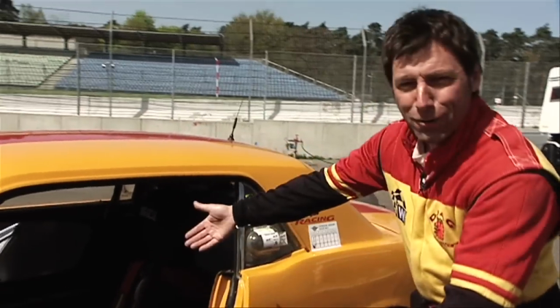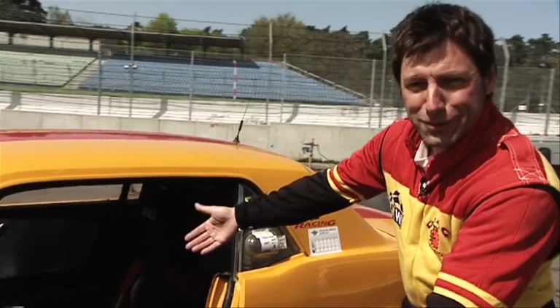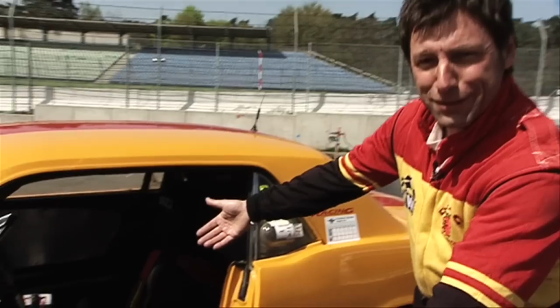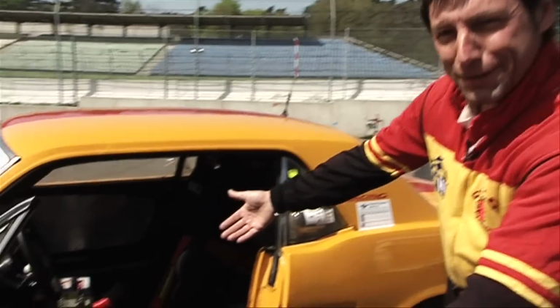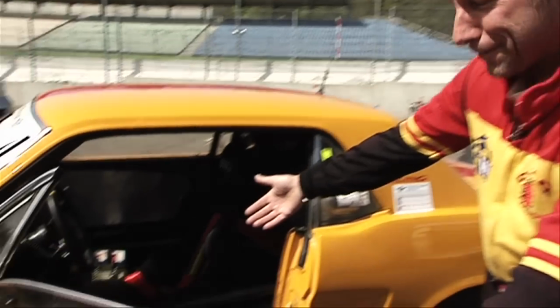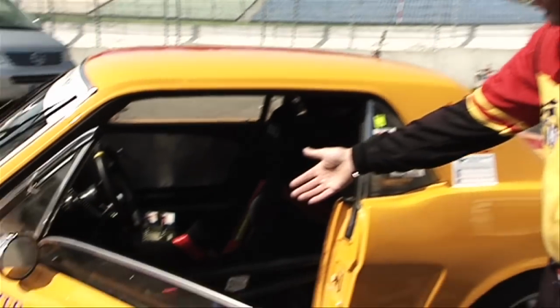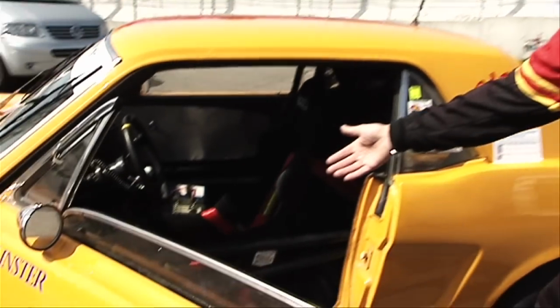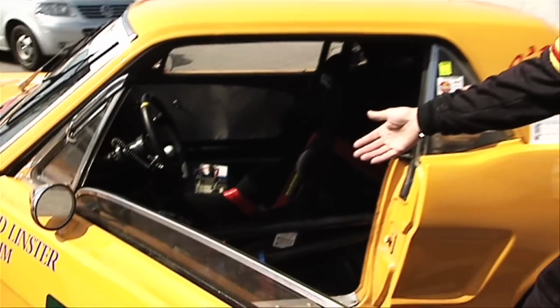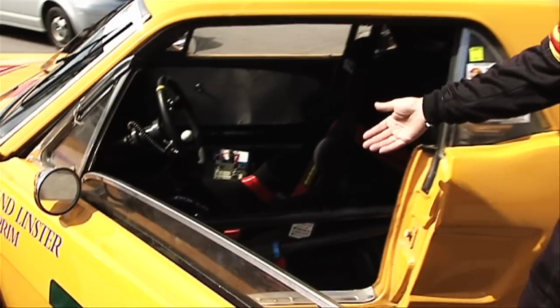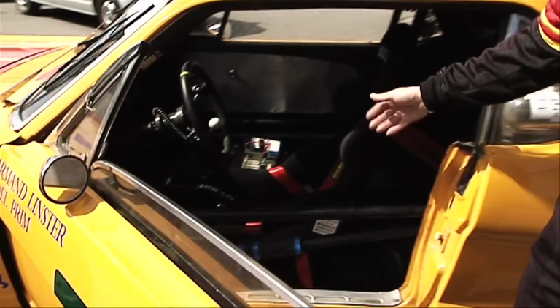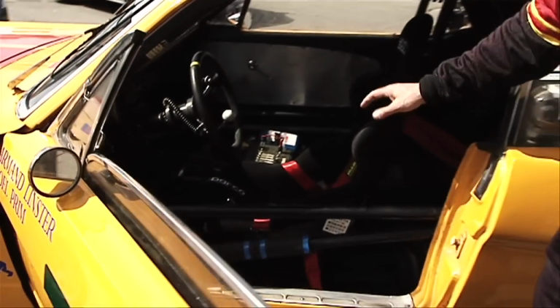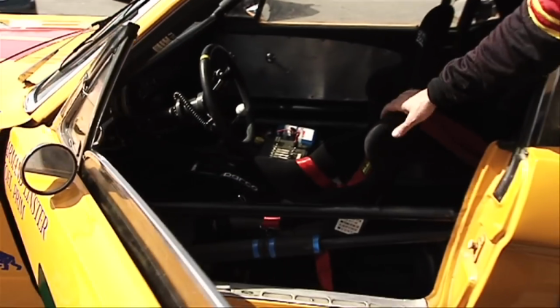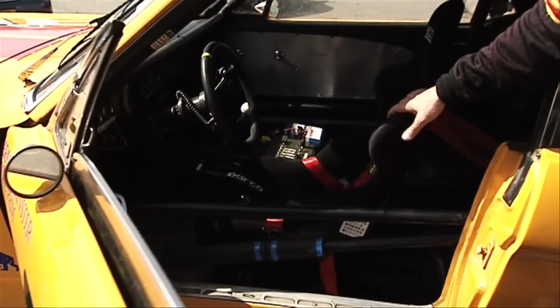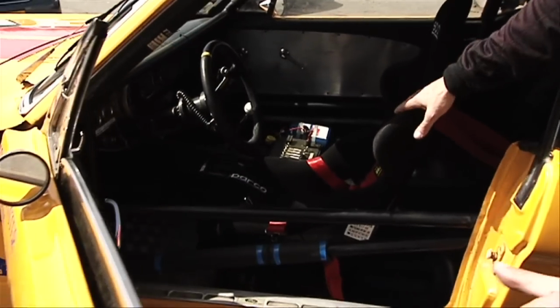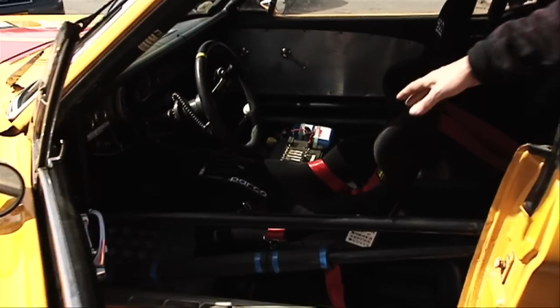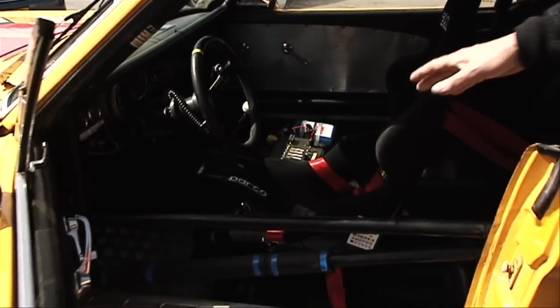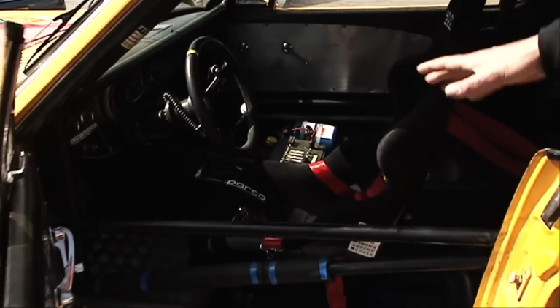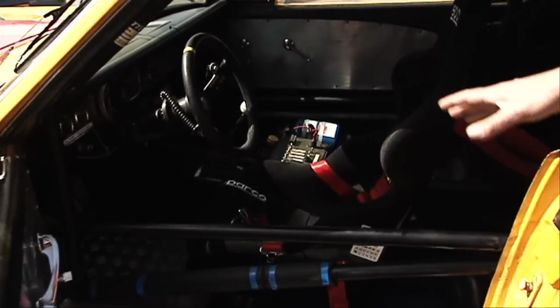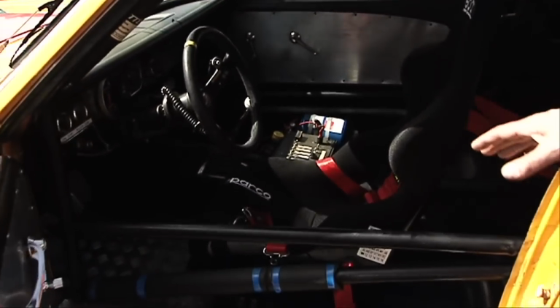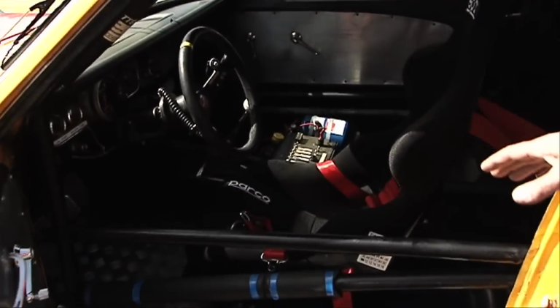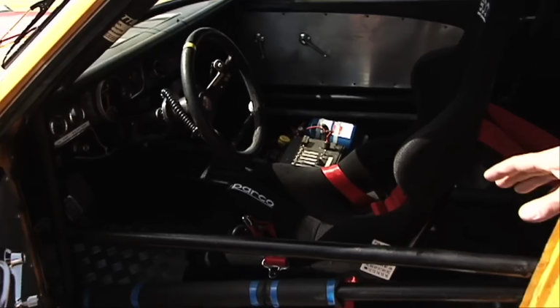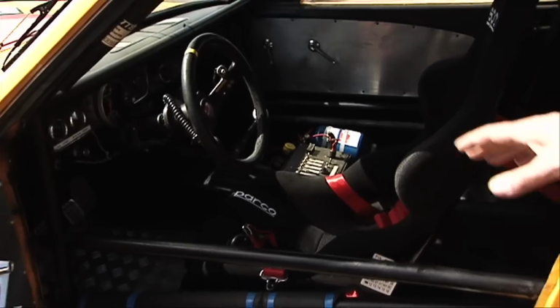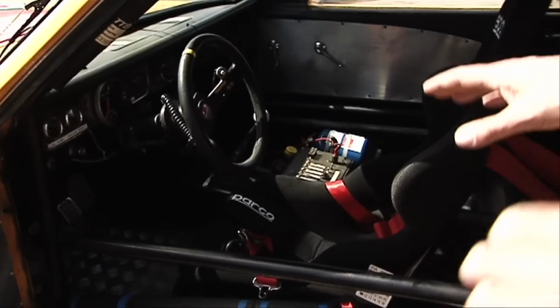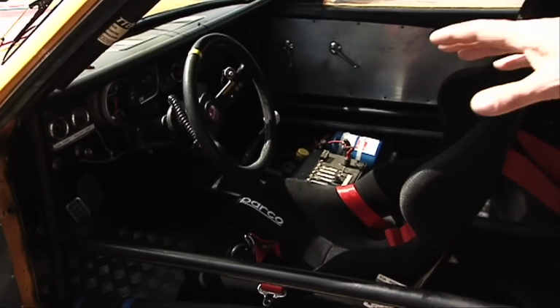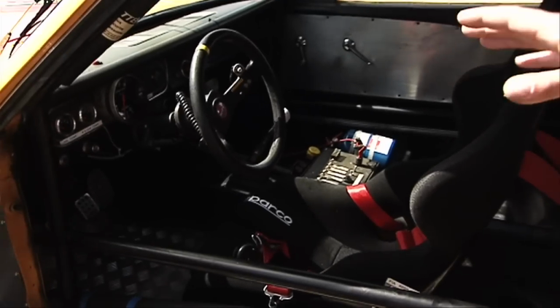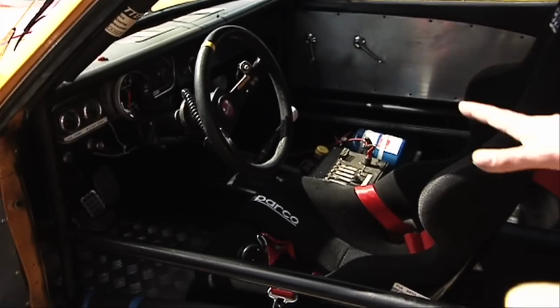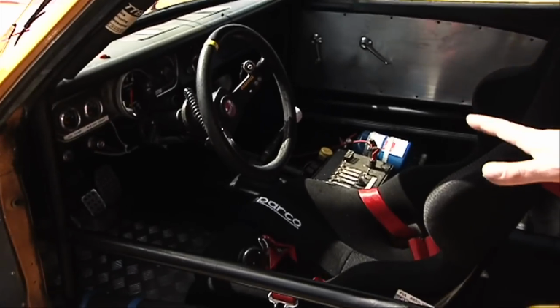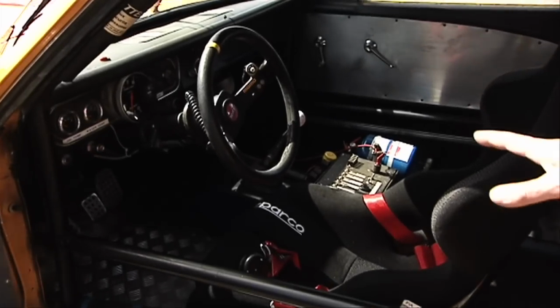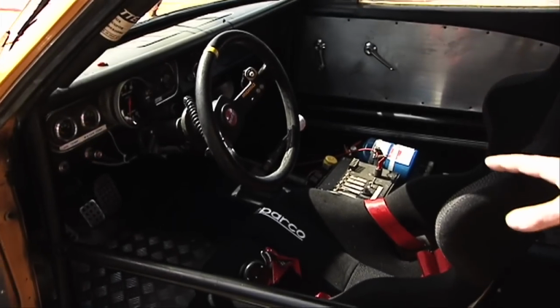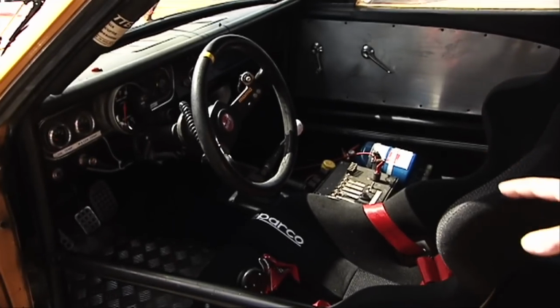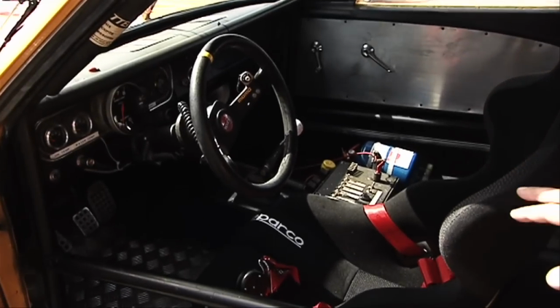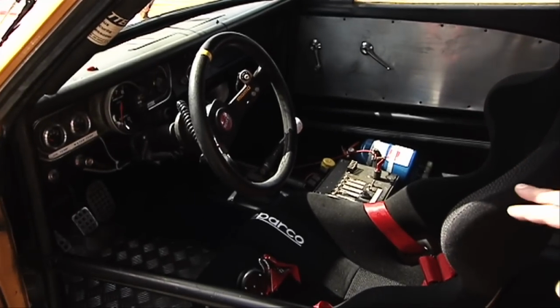Should we get in? This is the driver's compartment — very basic, just the essentials: steering wheel.